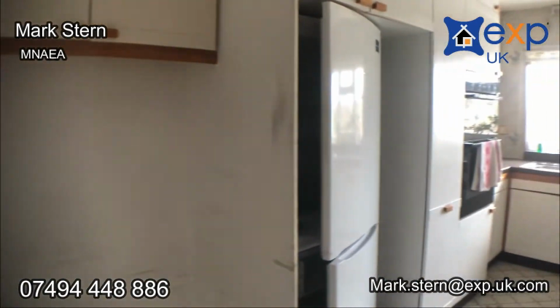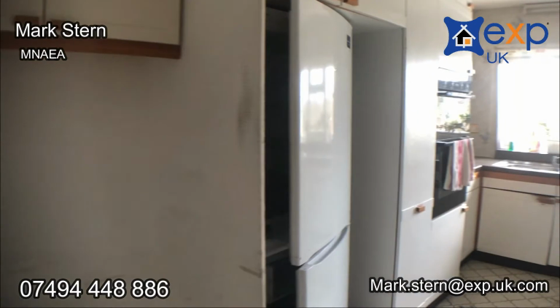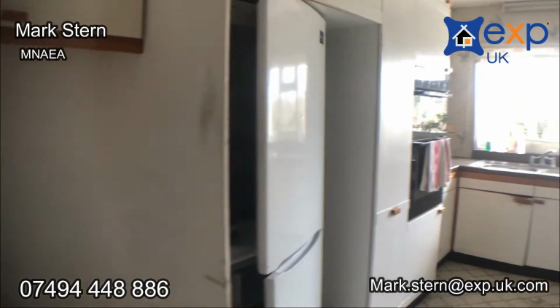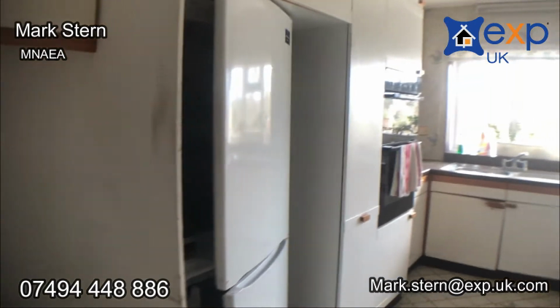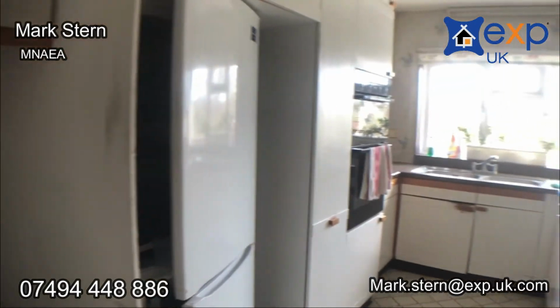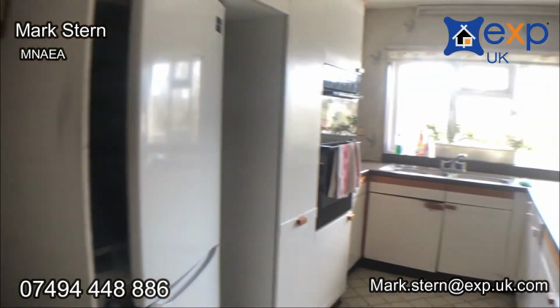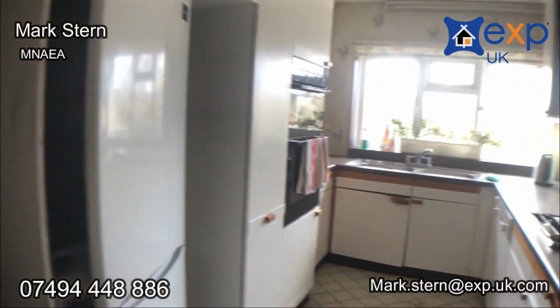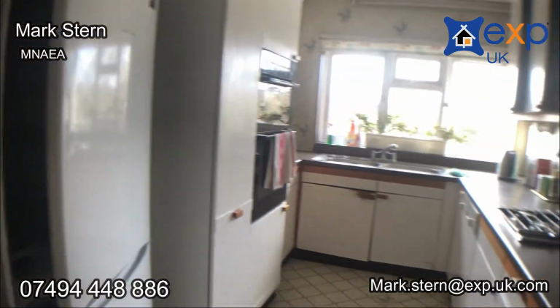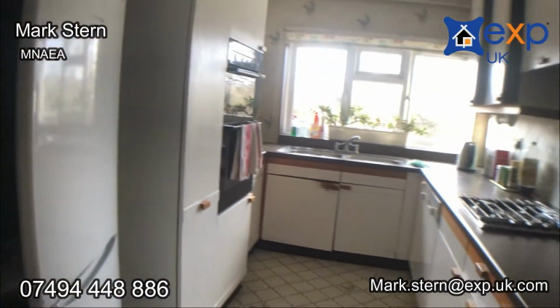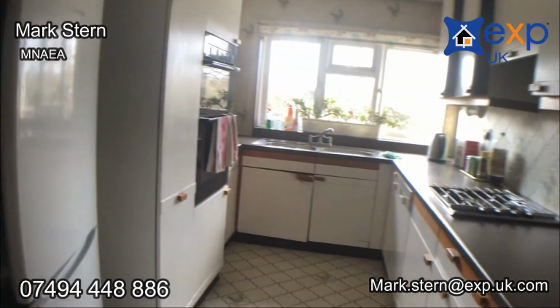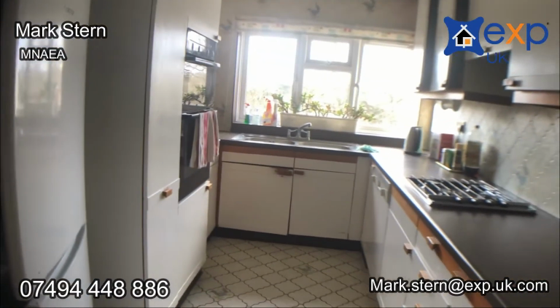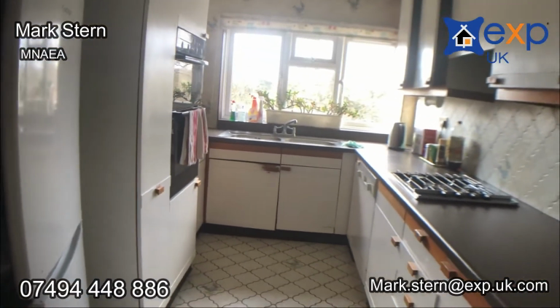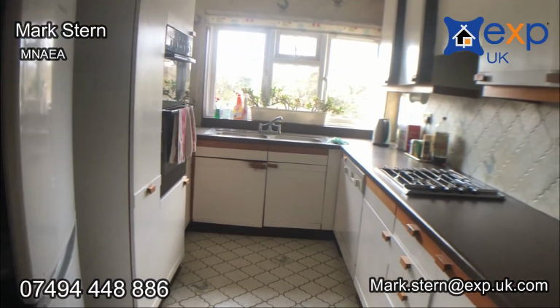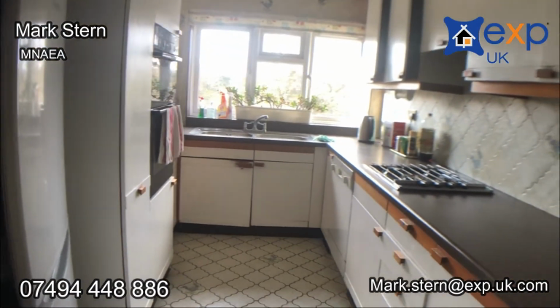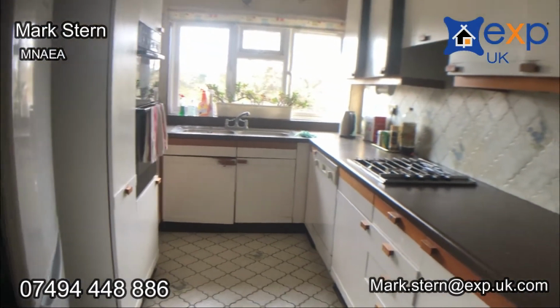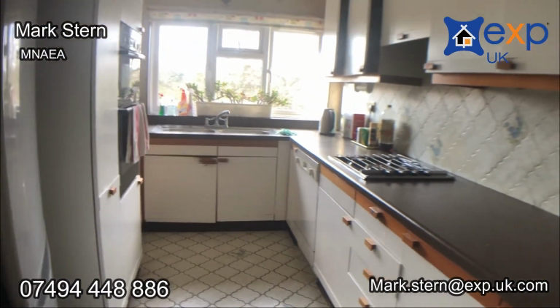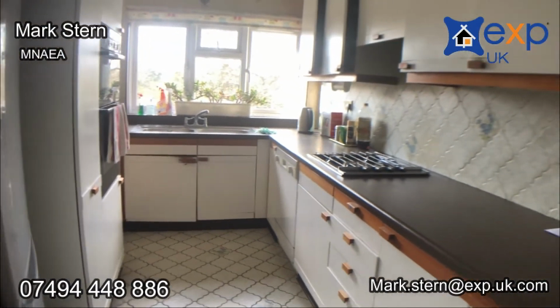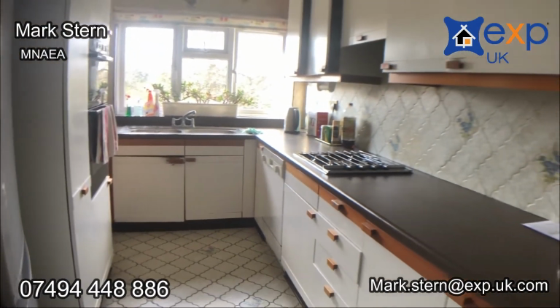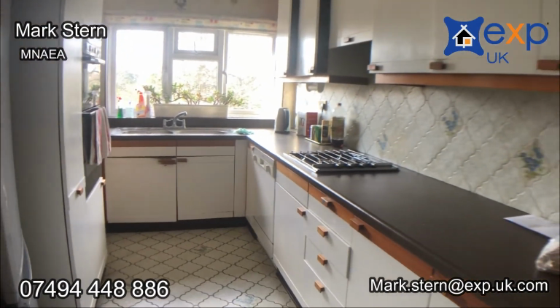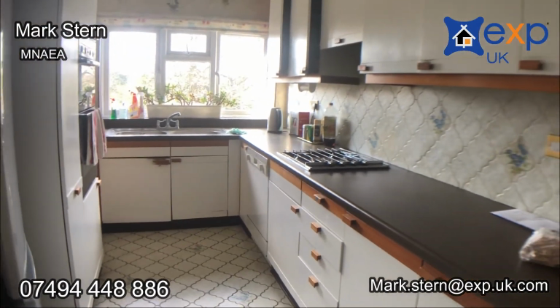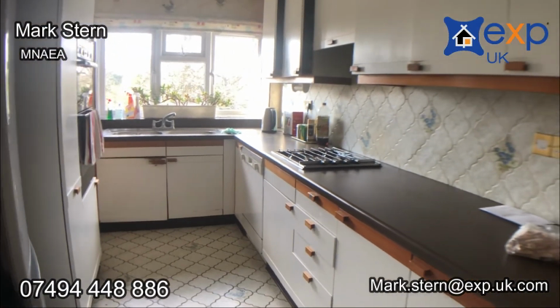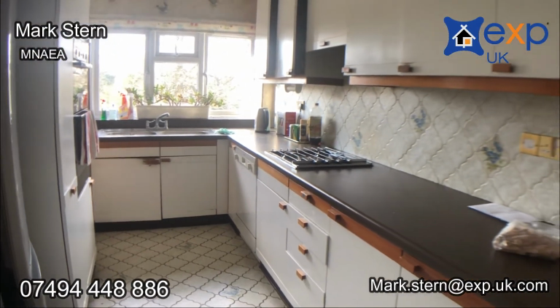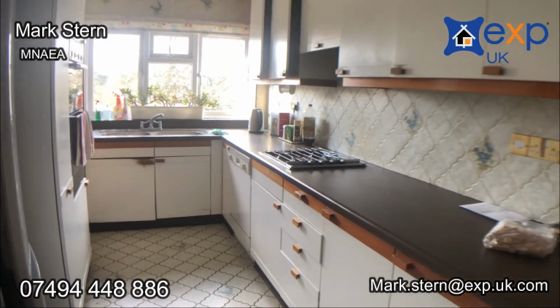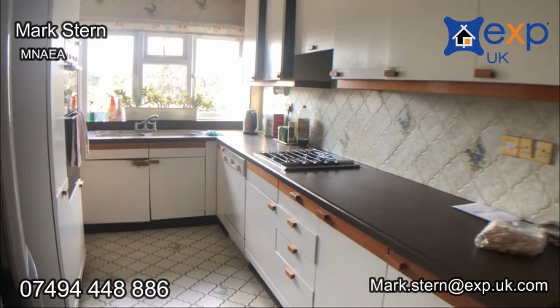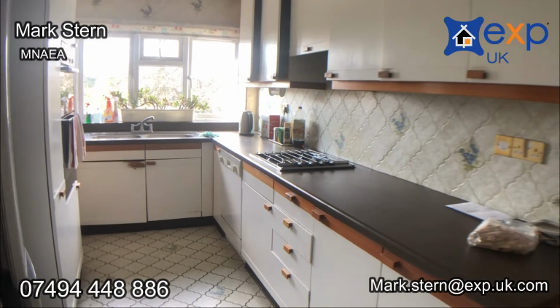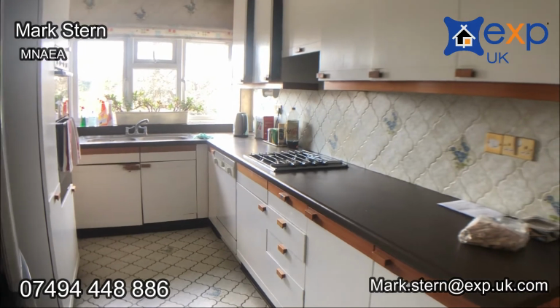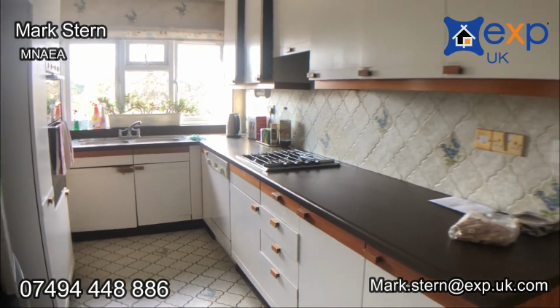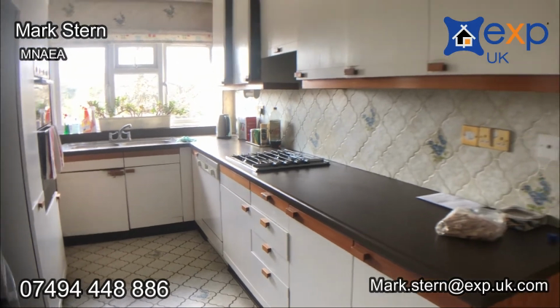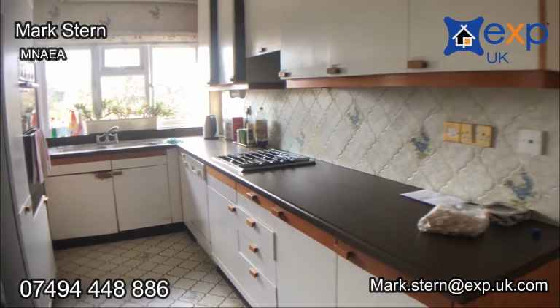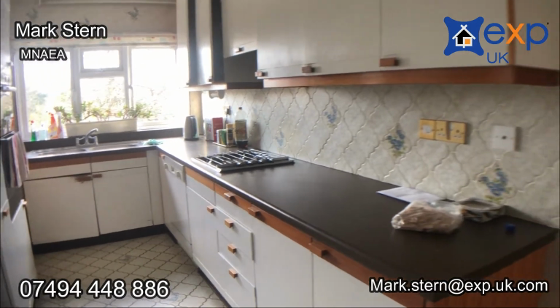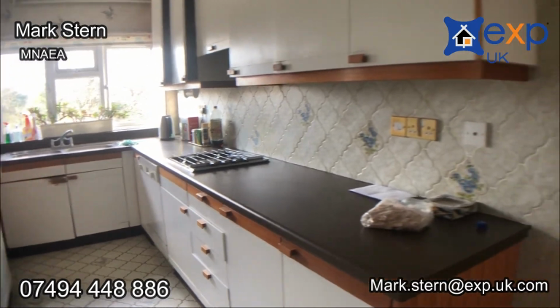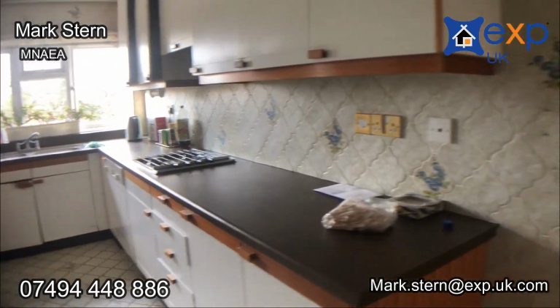The kitchen is dated but it's a really good size and you've got so much potential.